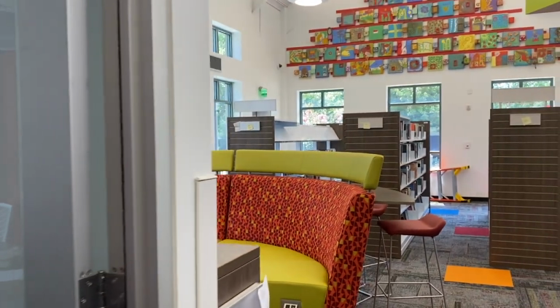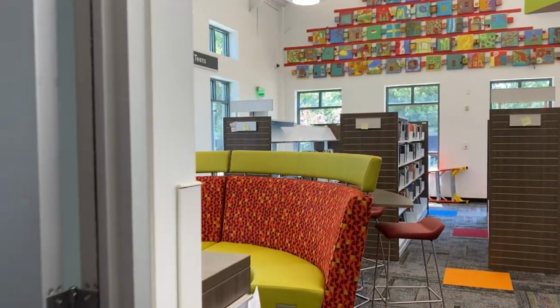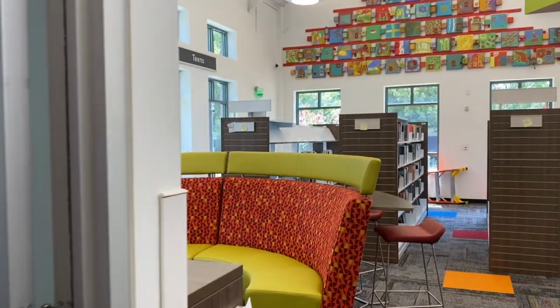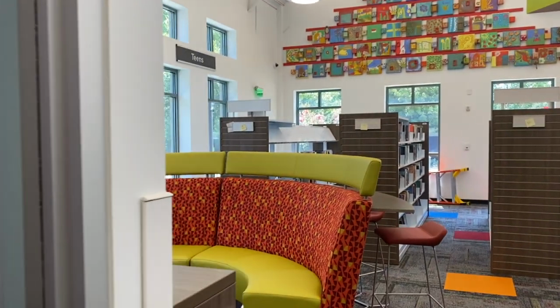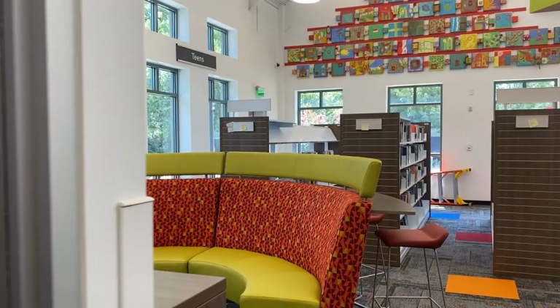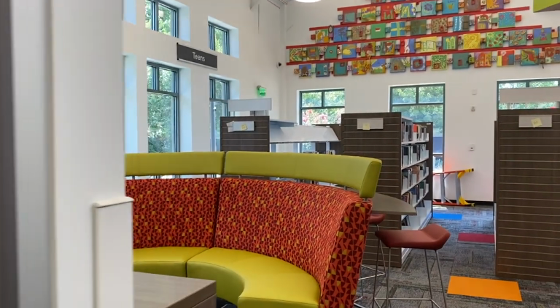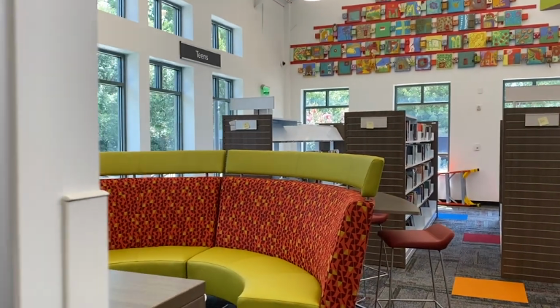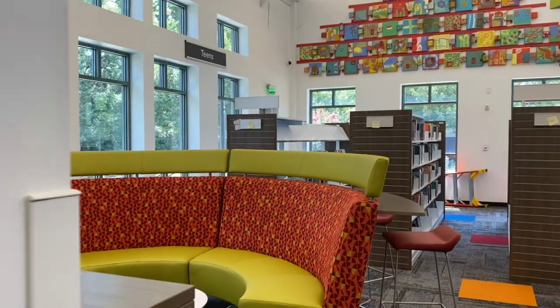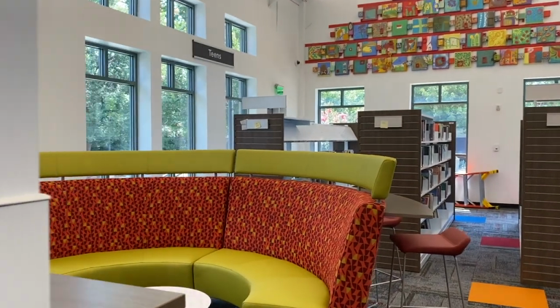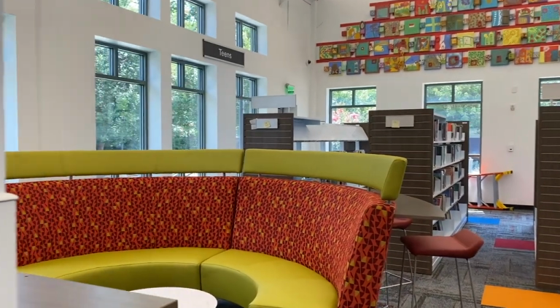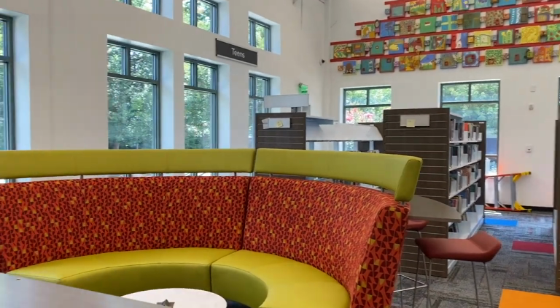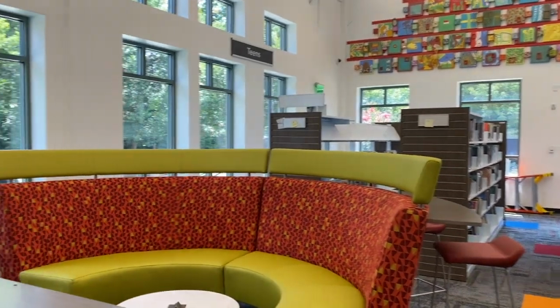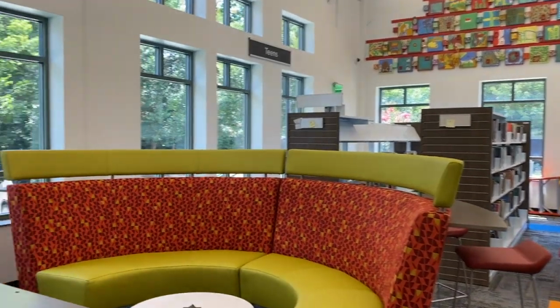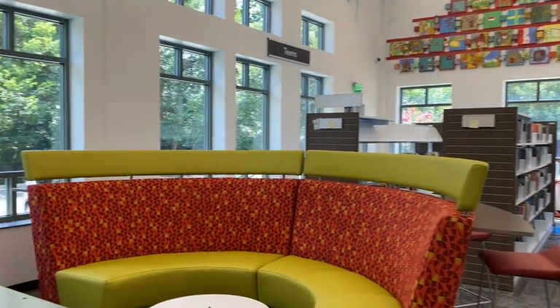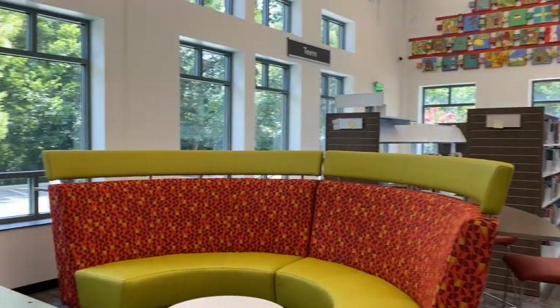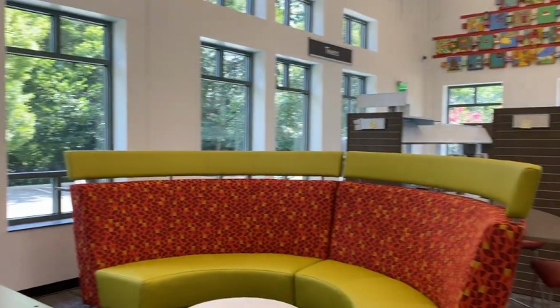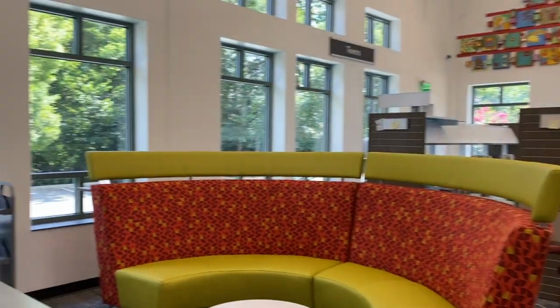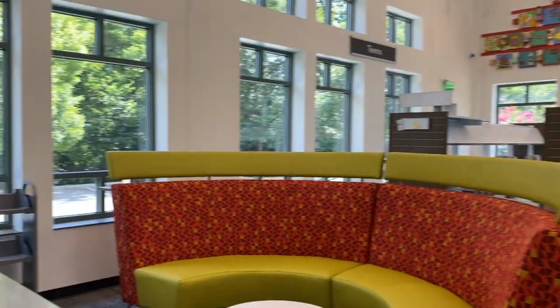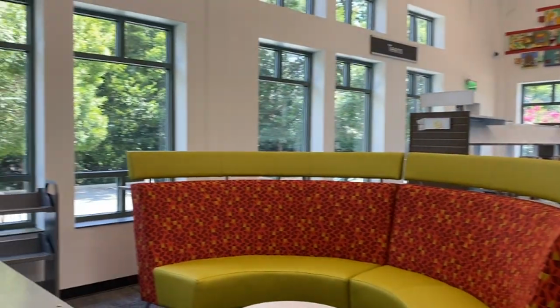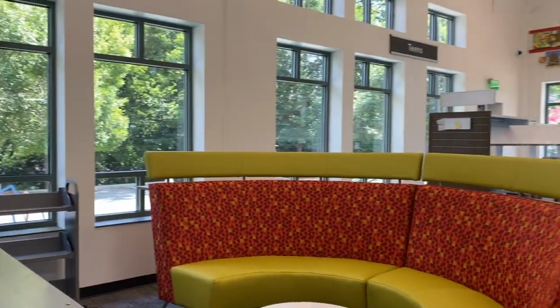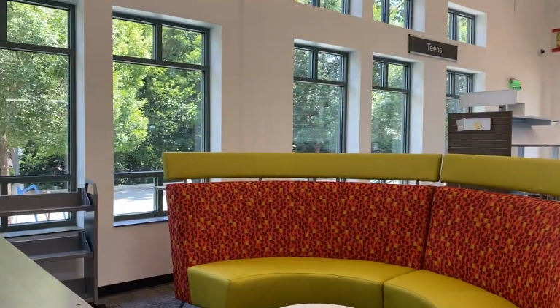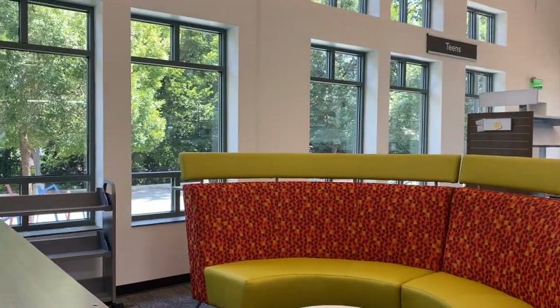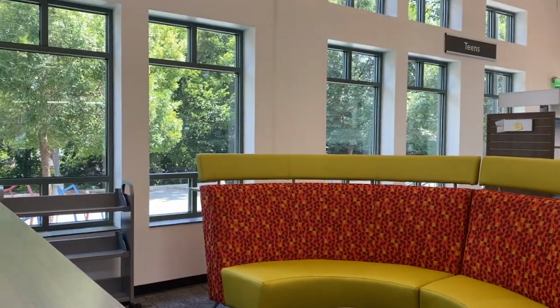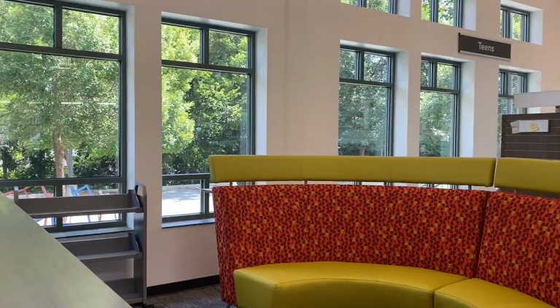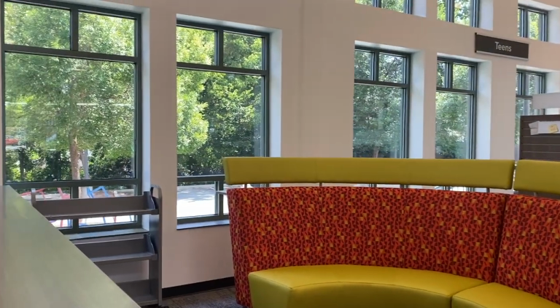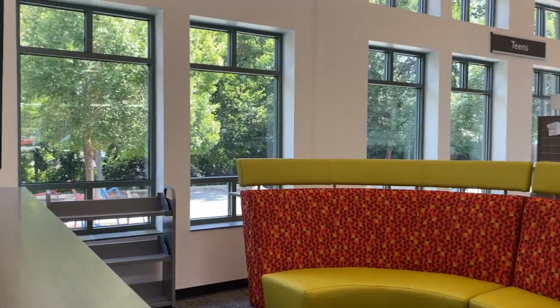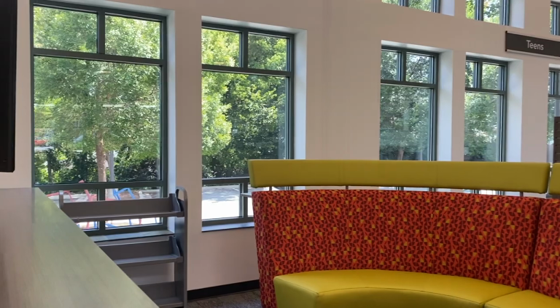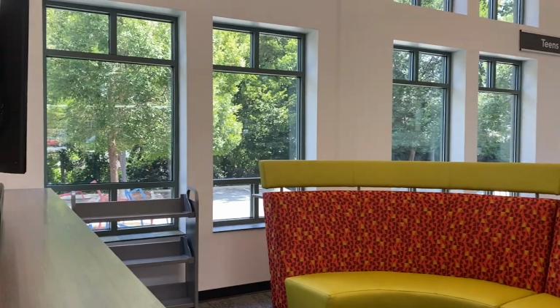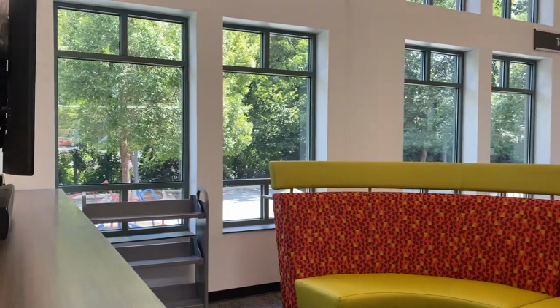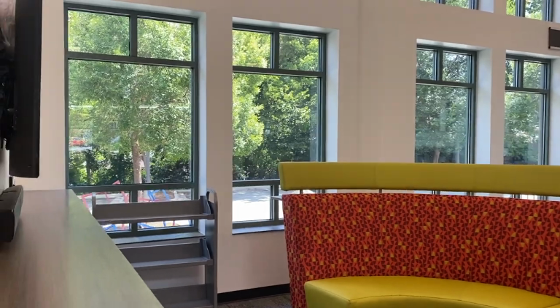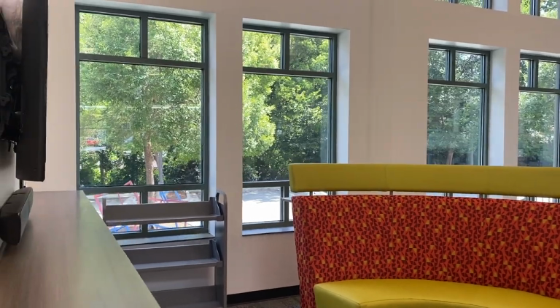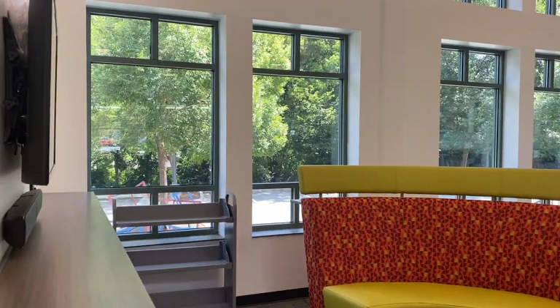Study rooms and a teen area designed with comfort and enjoyment in mind.